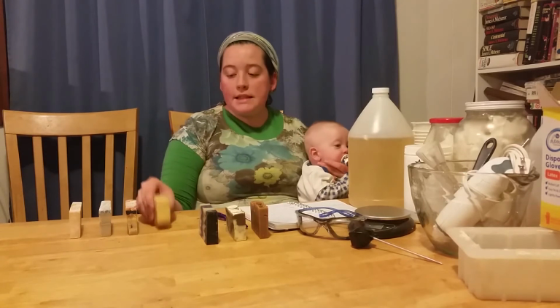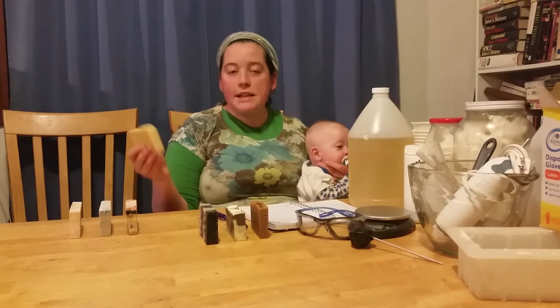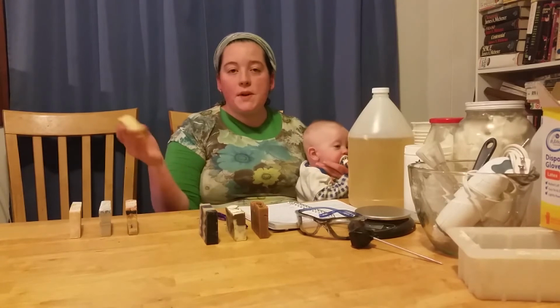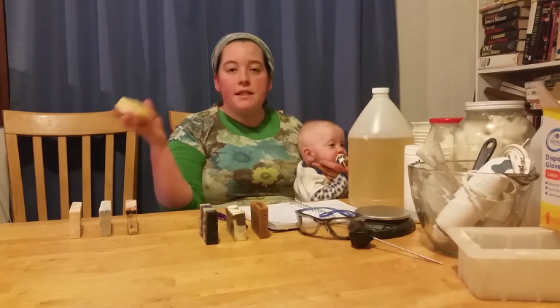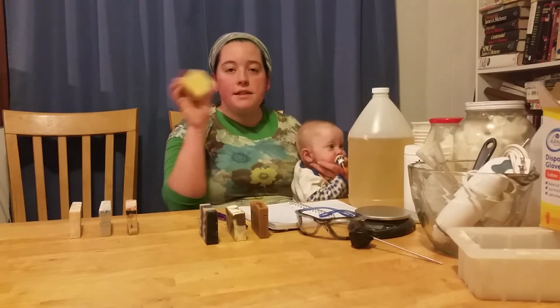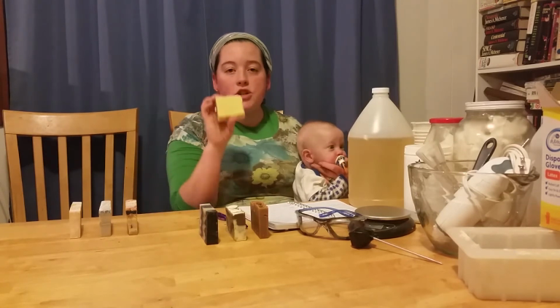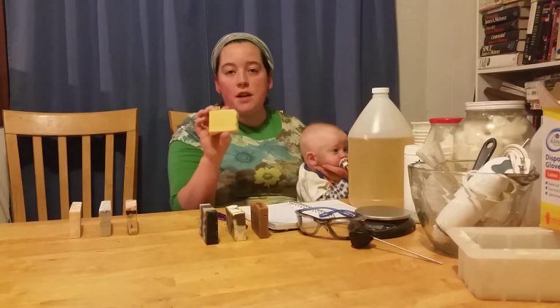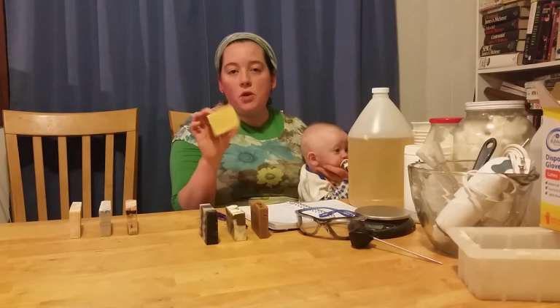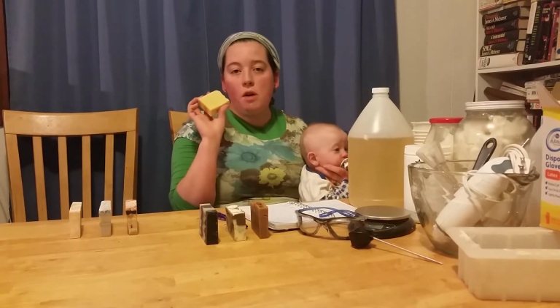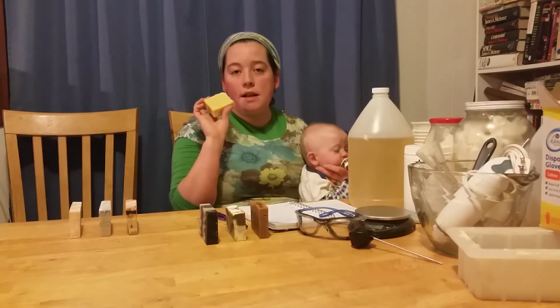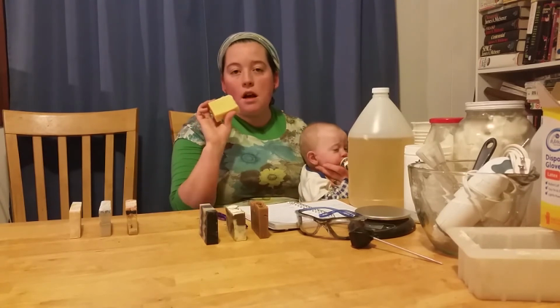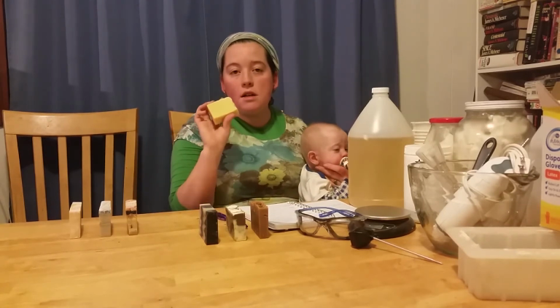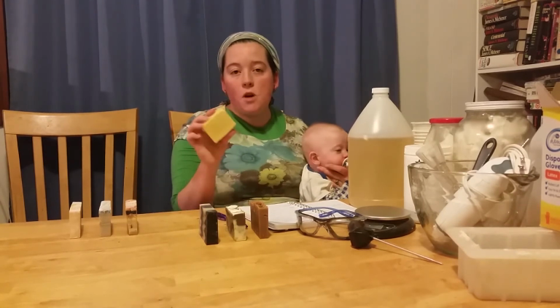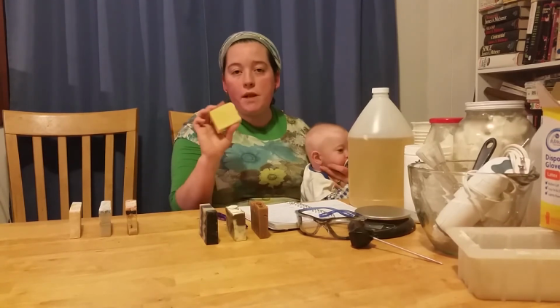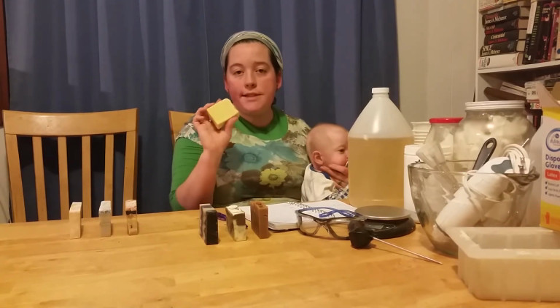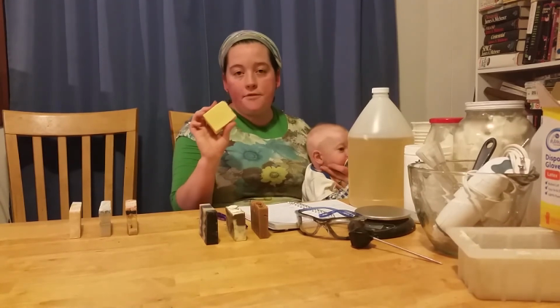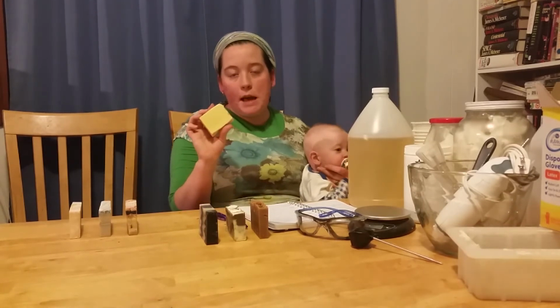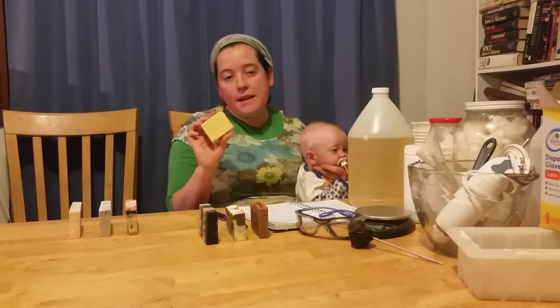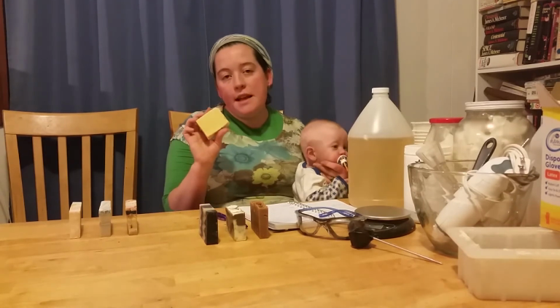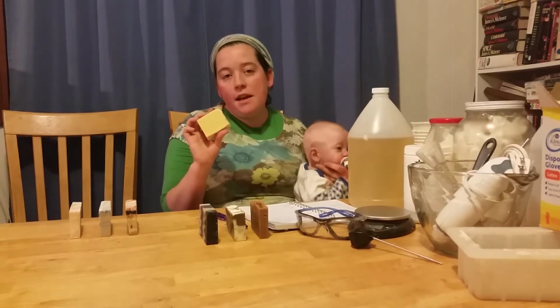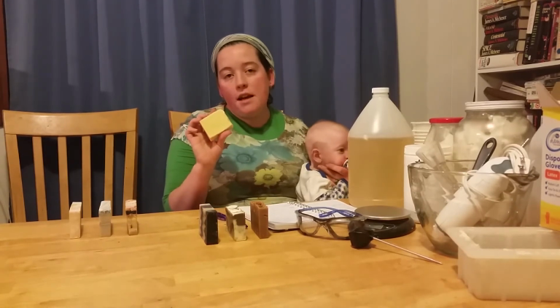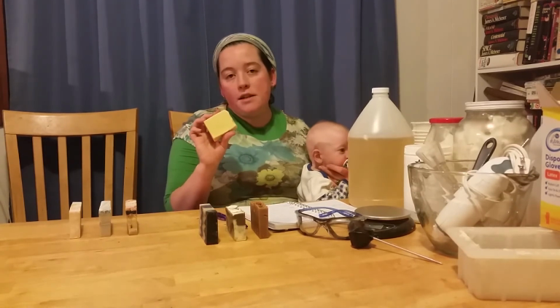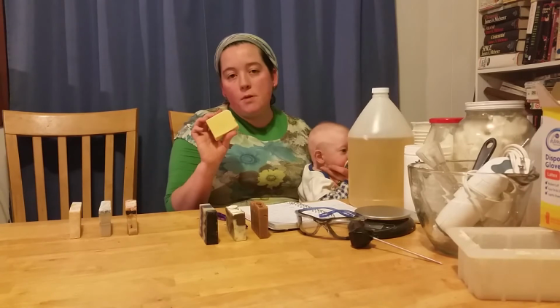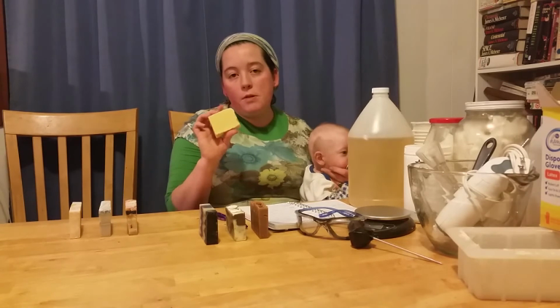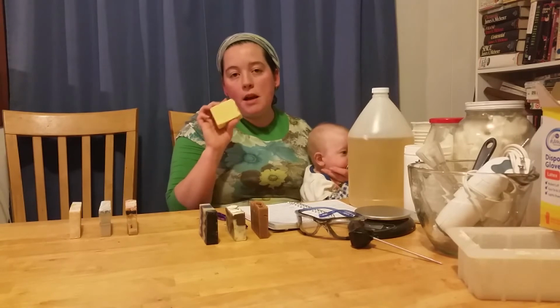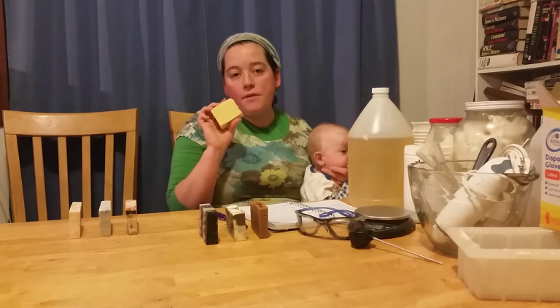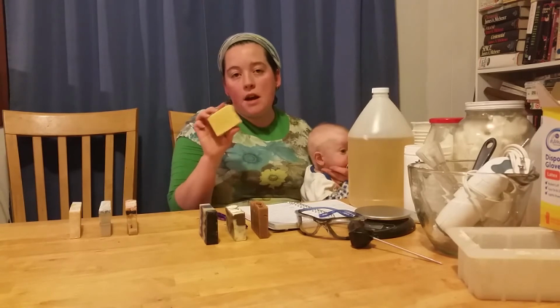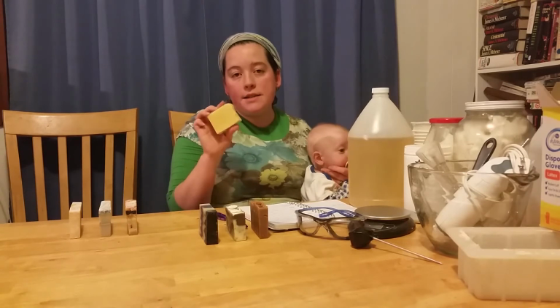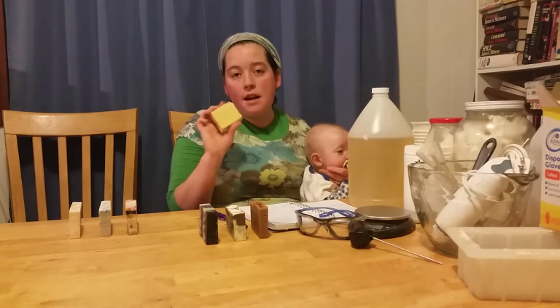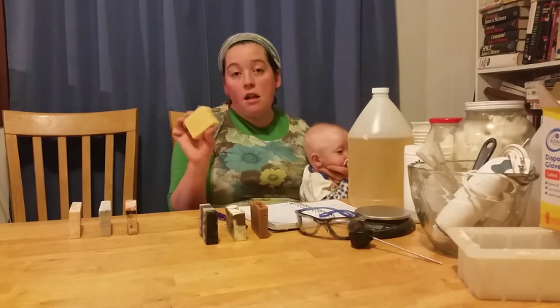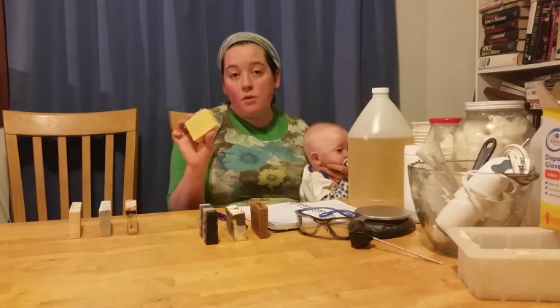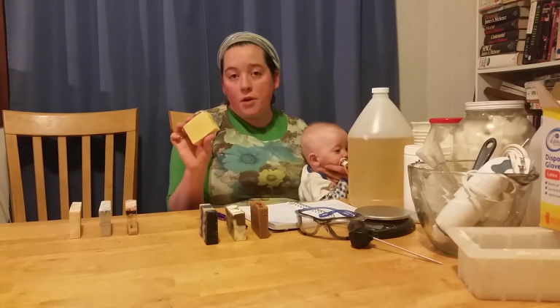This next one is a gentle soap that's safe for babies and it's mostly made of carrots and olive oil.